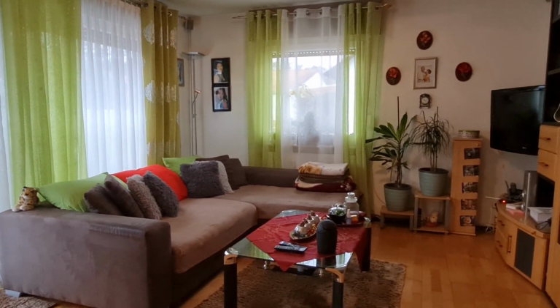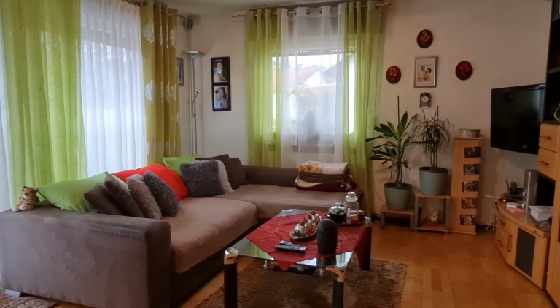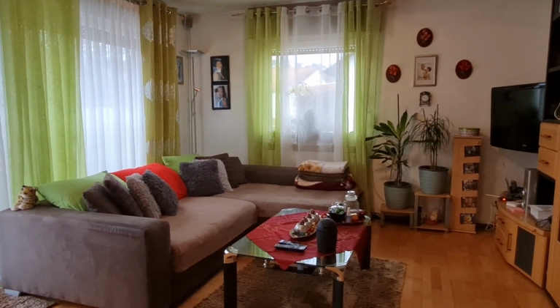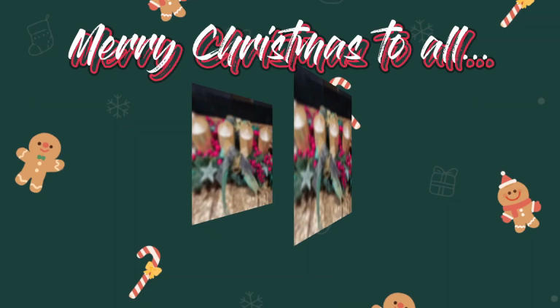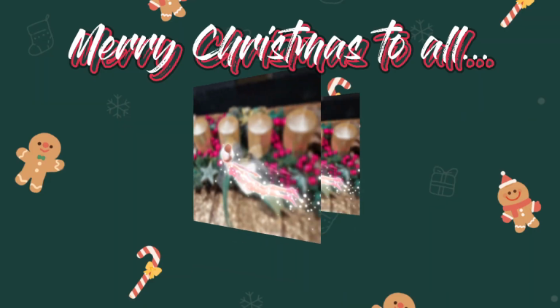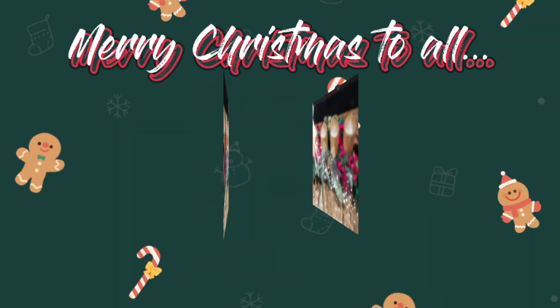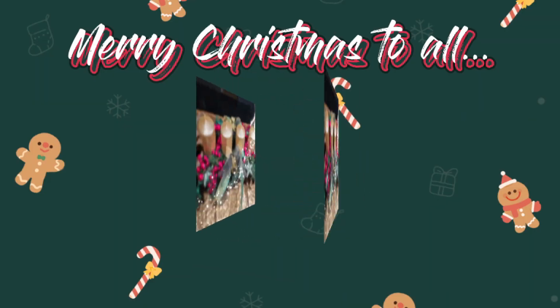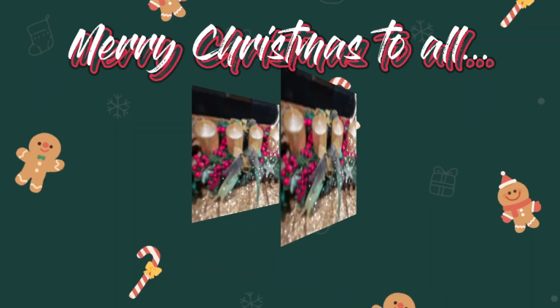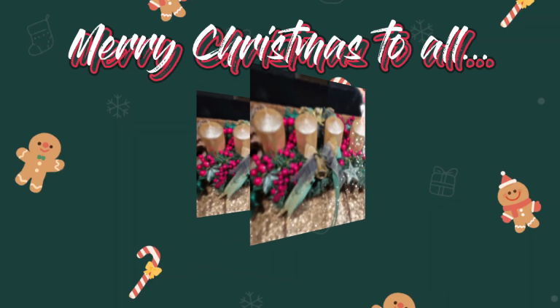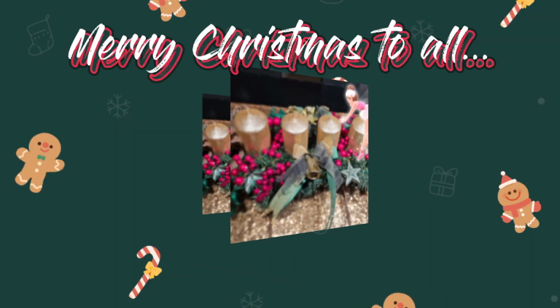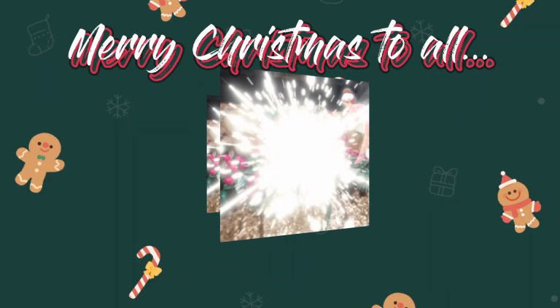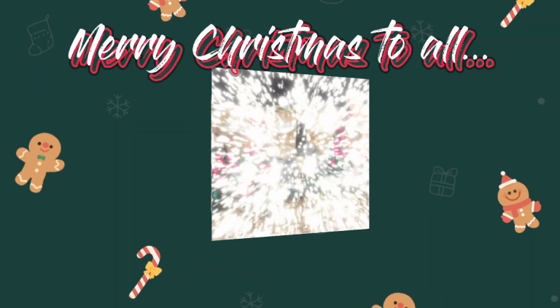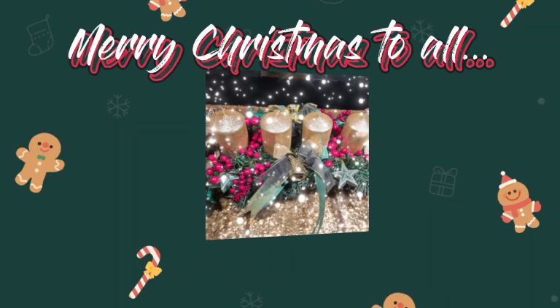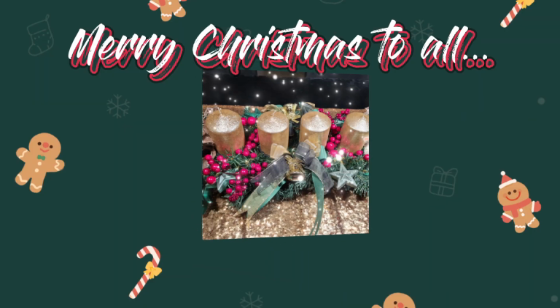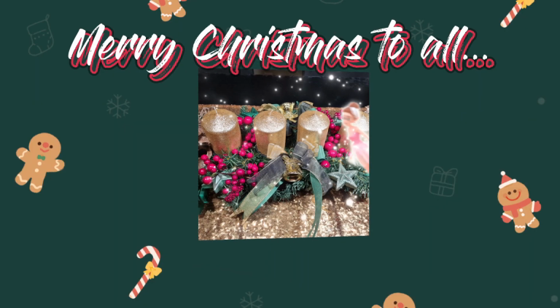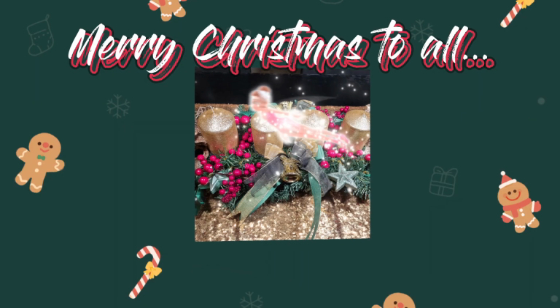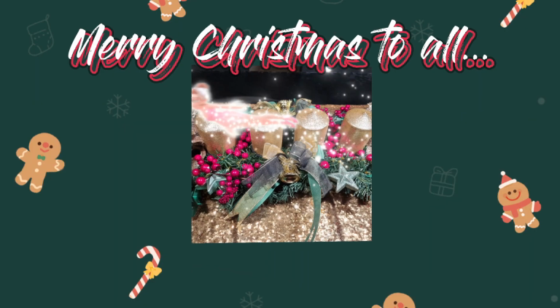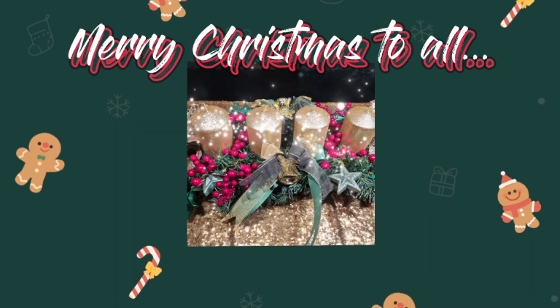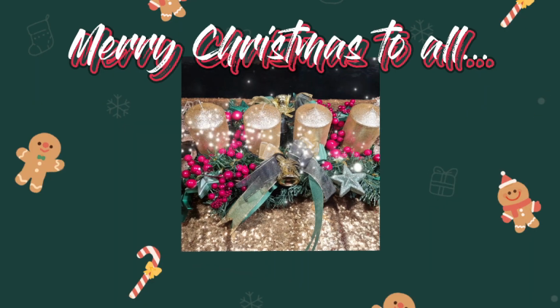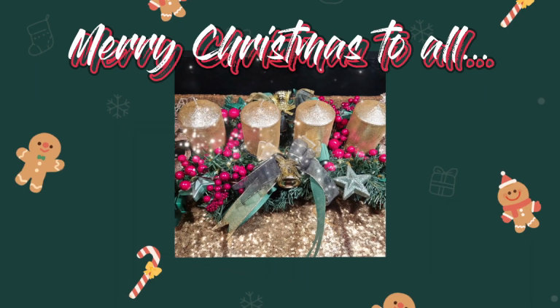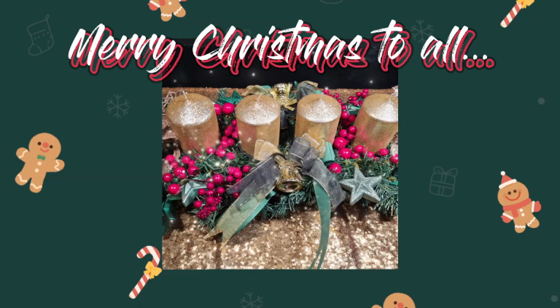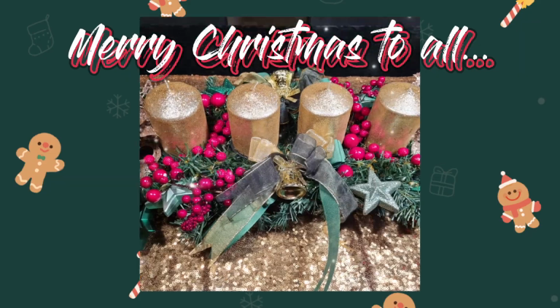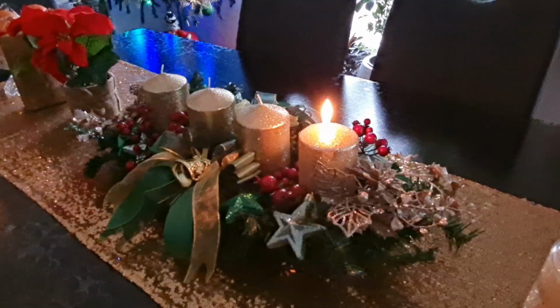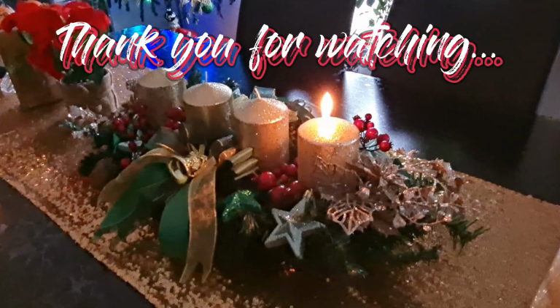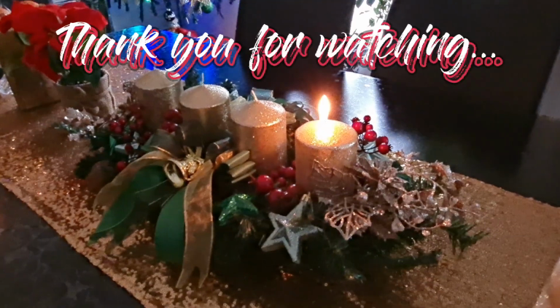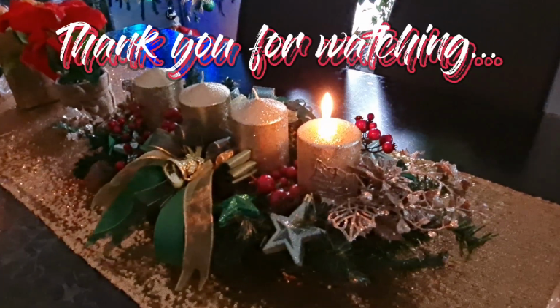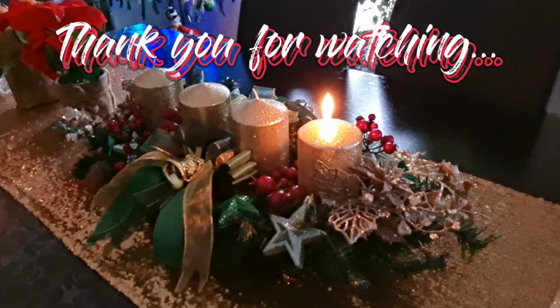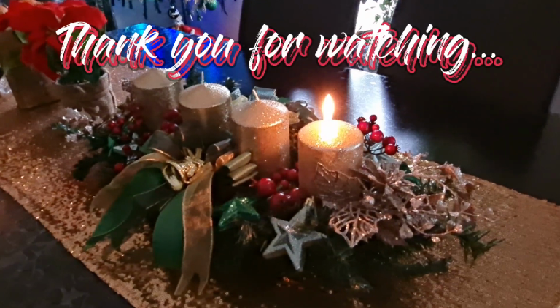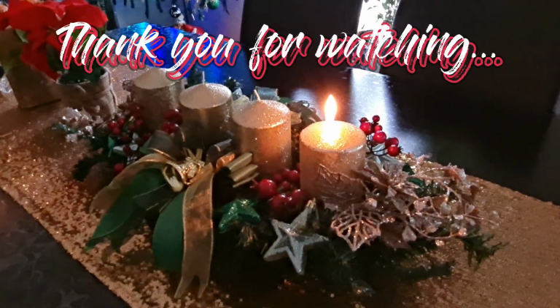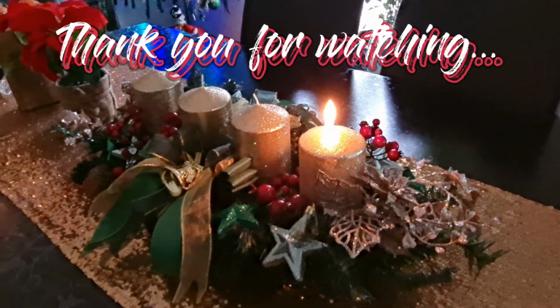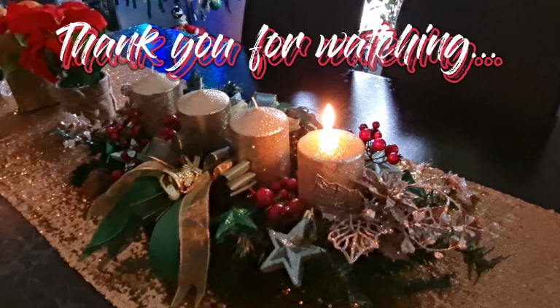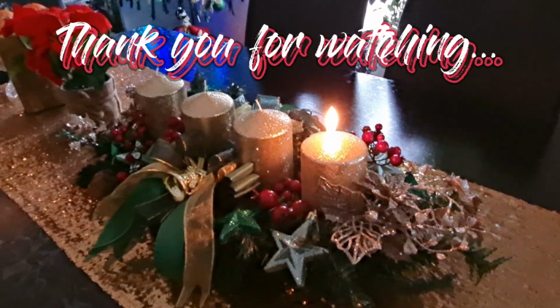Merry Christmas to all of you, and thank you for watching.